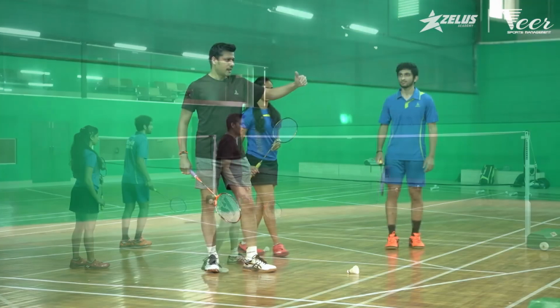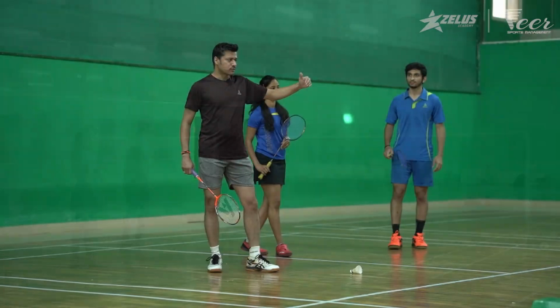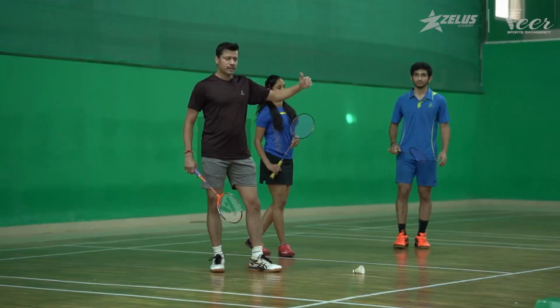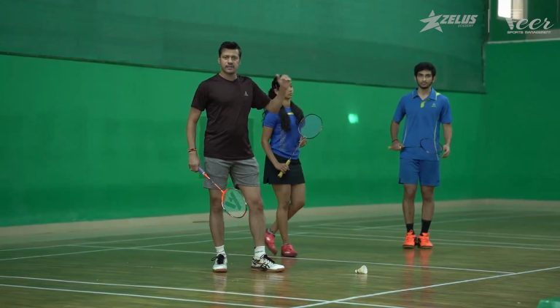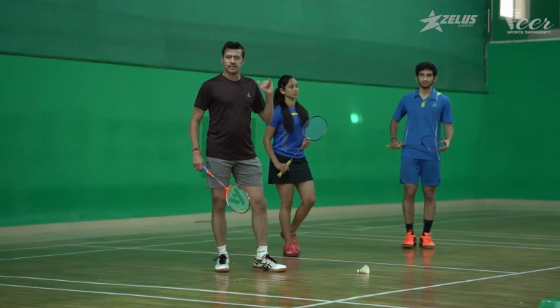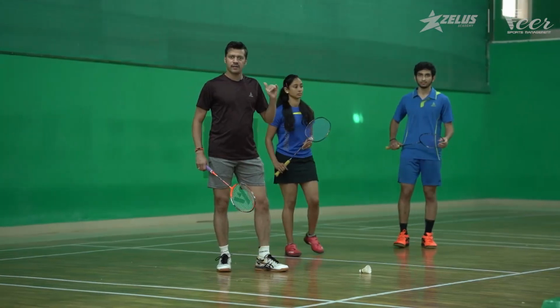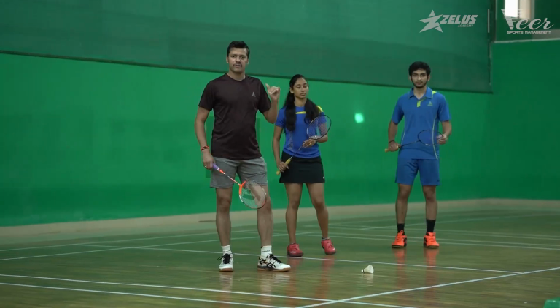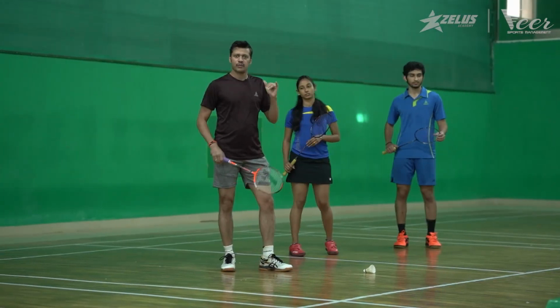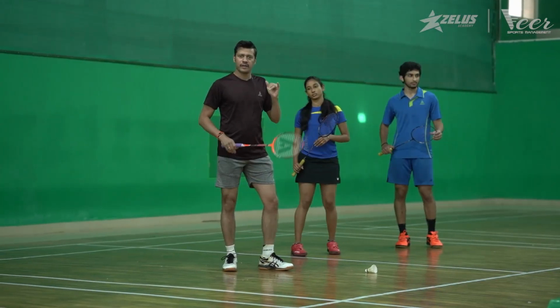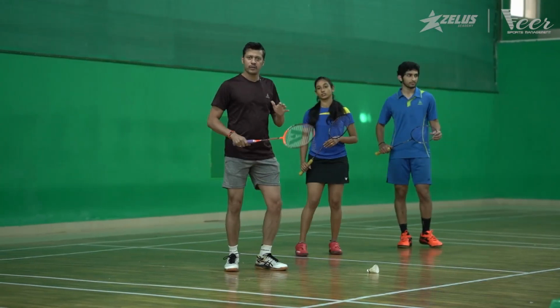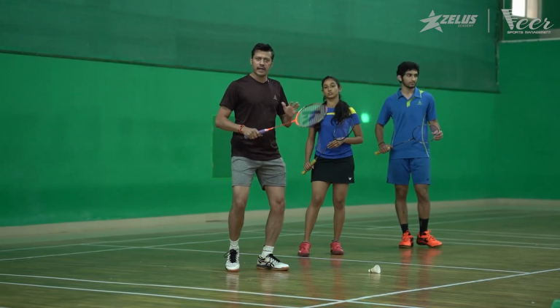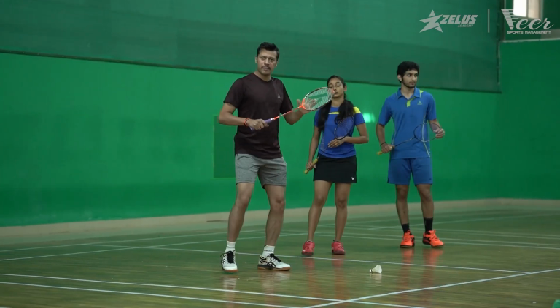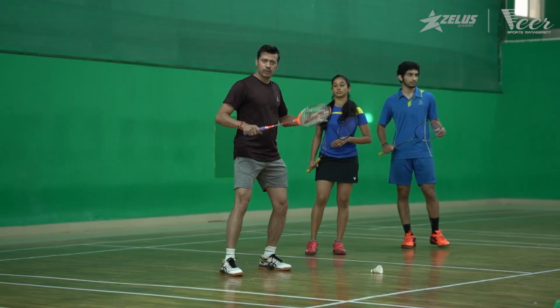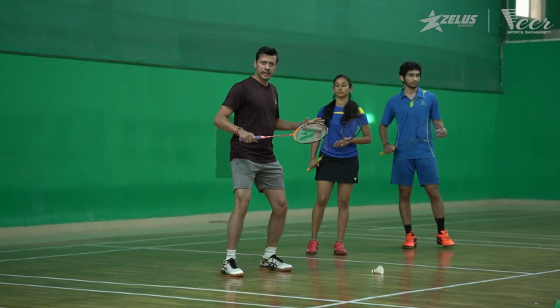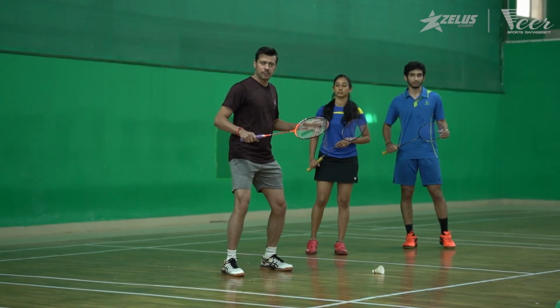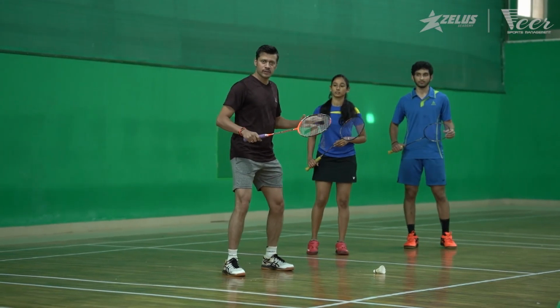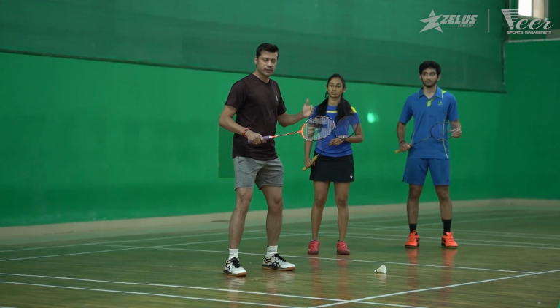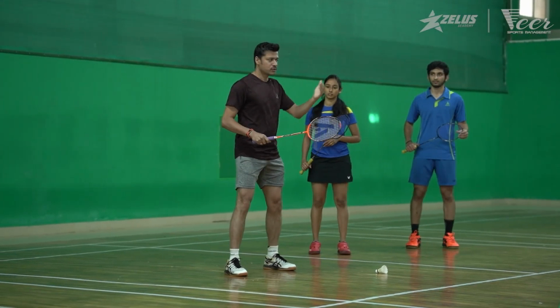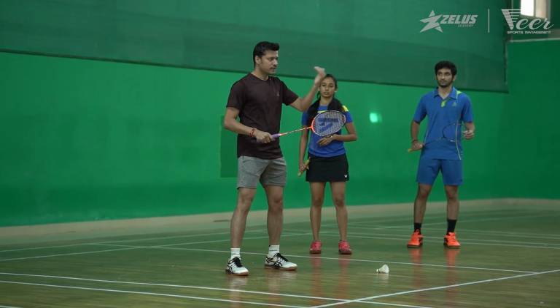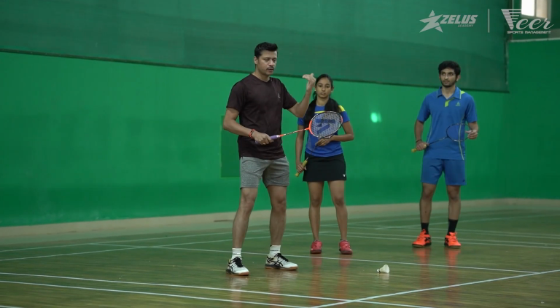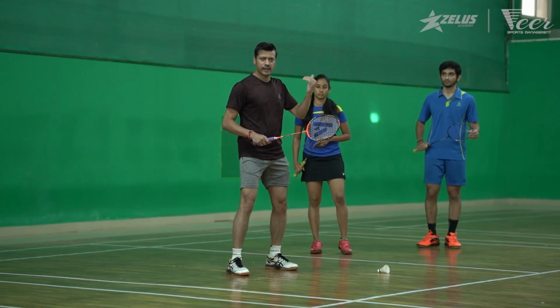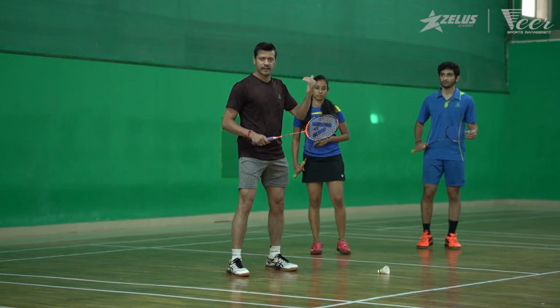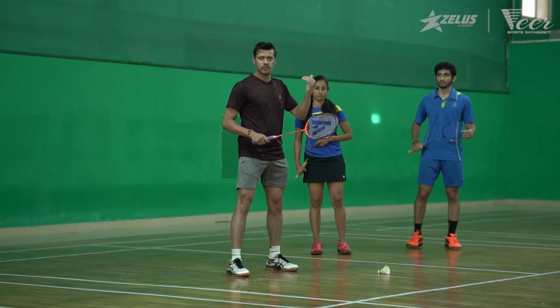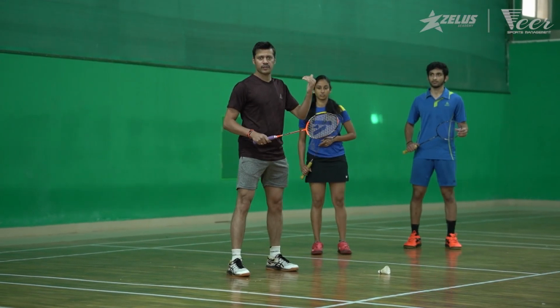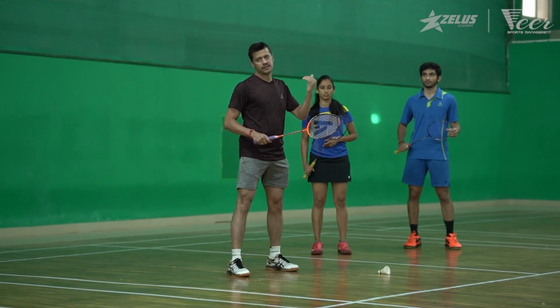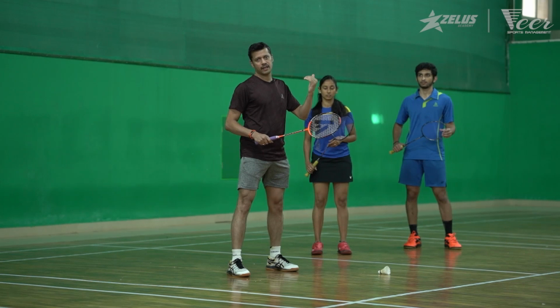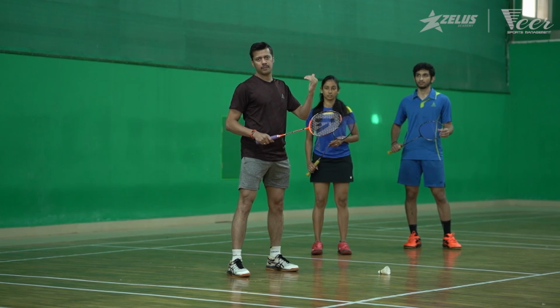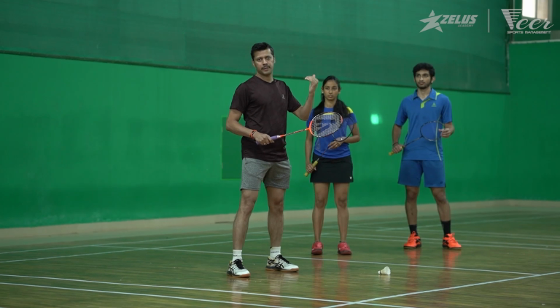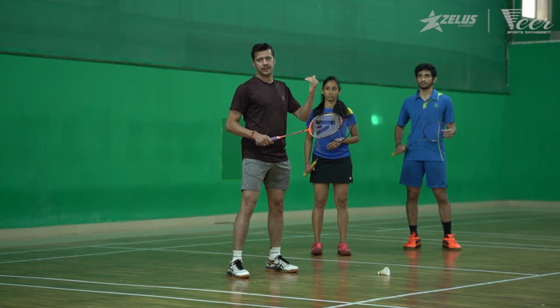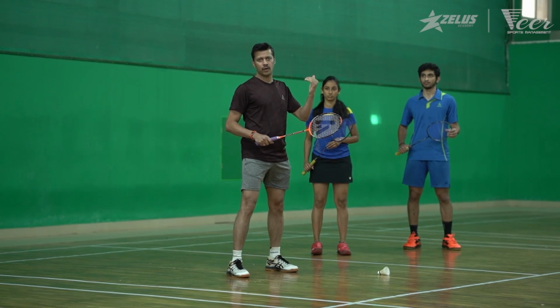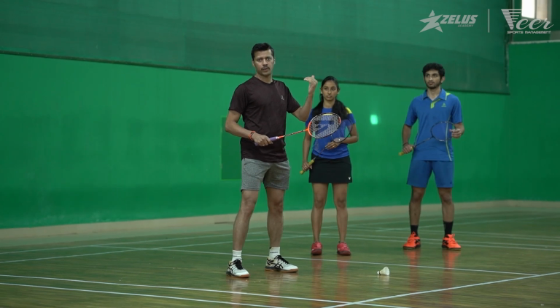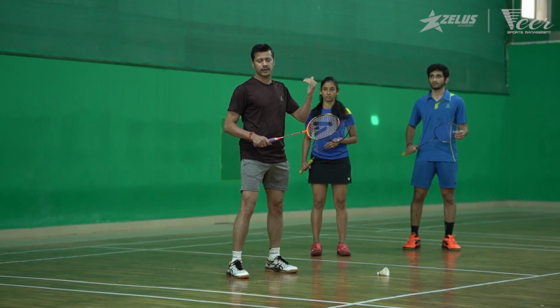As soon as you serve, you need to get back to ready position so that you can respond to the shuttle played by the opponent.